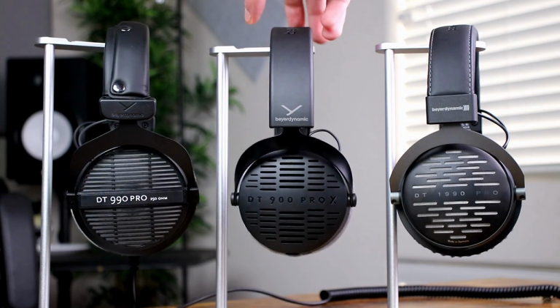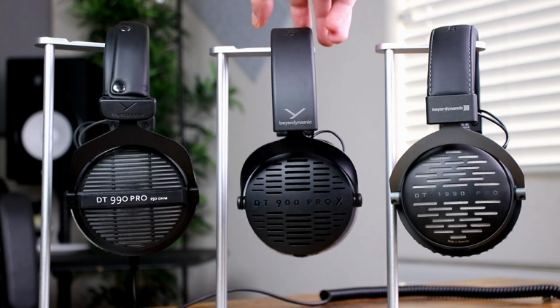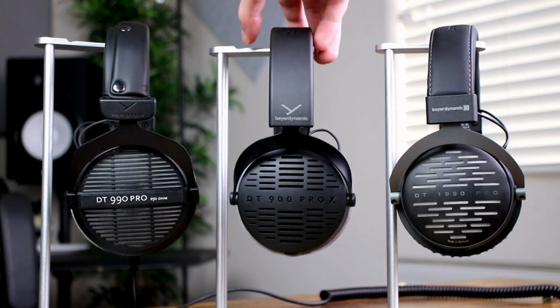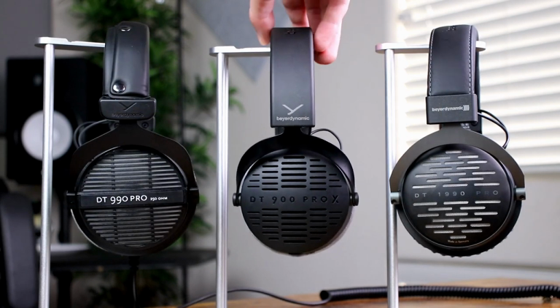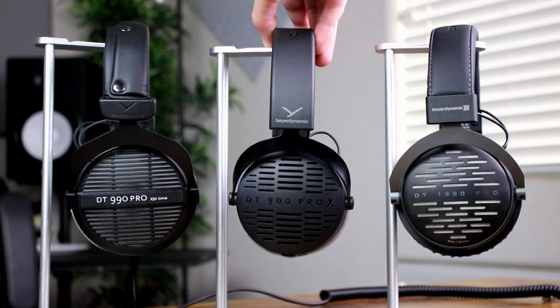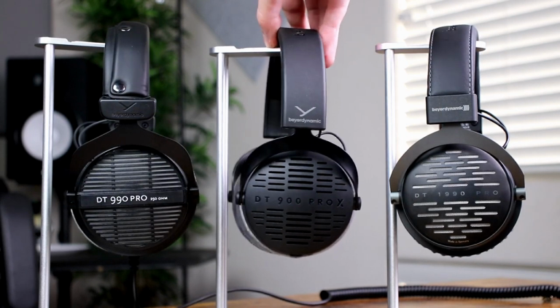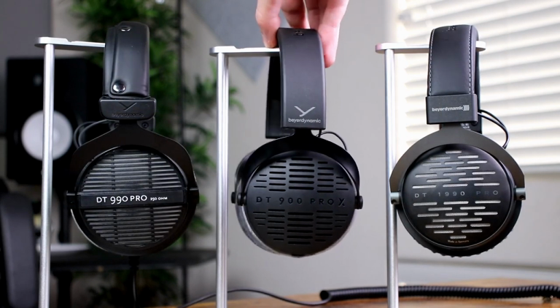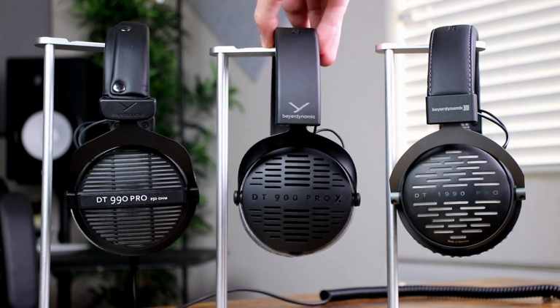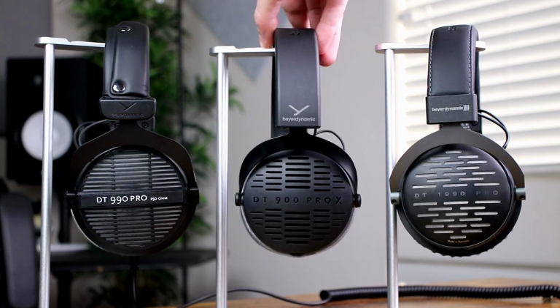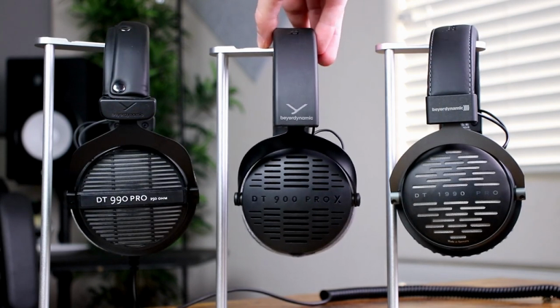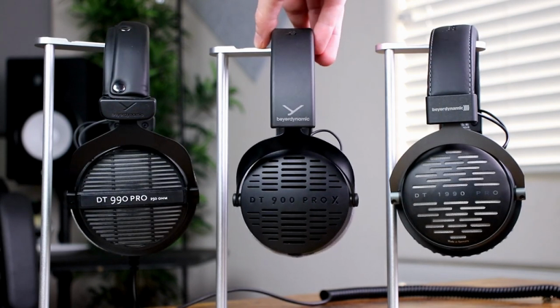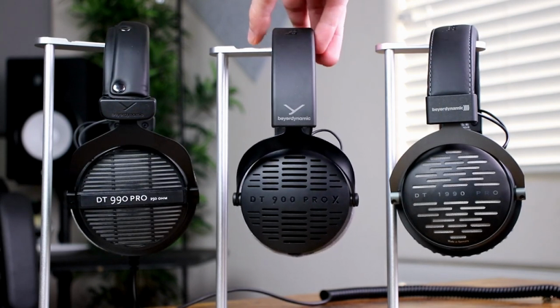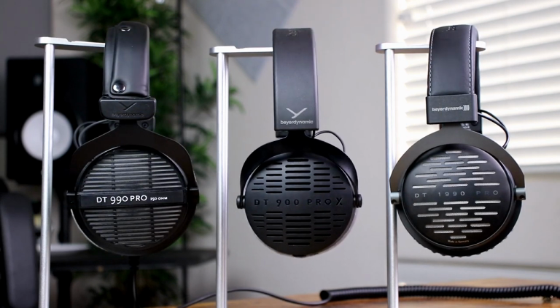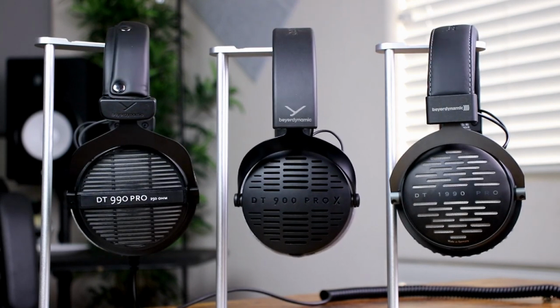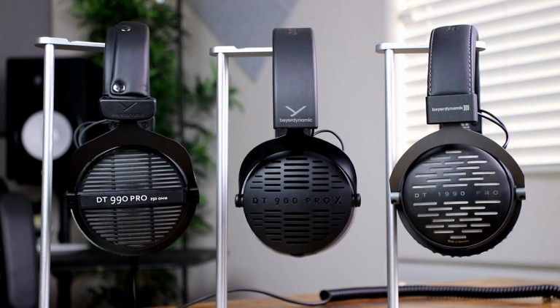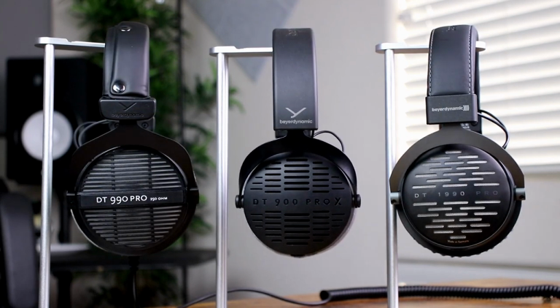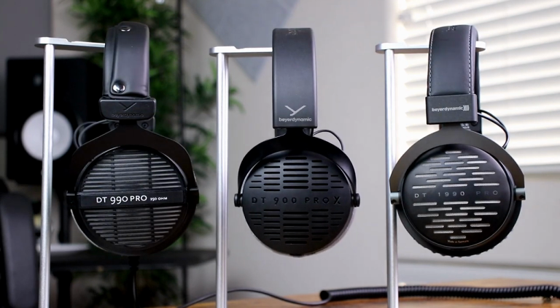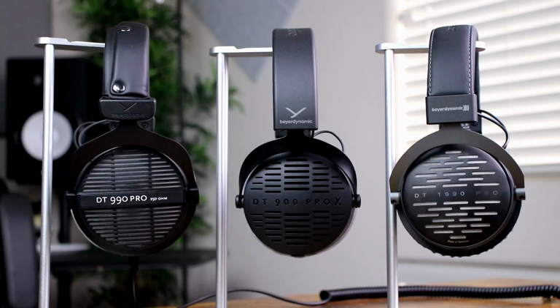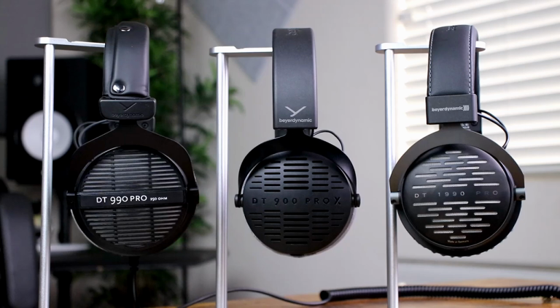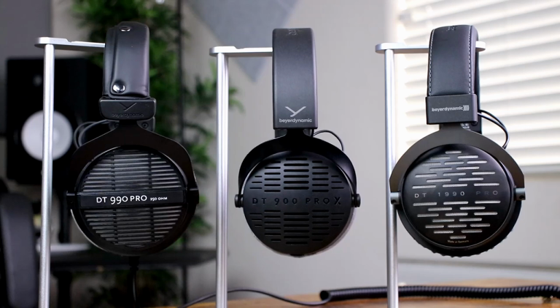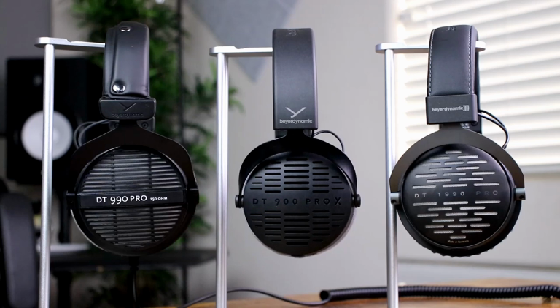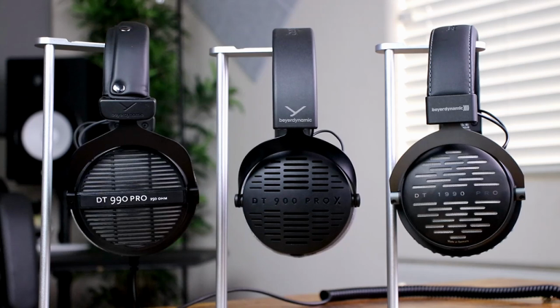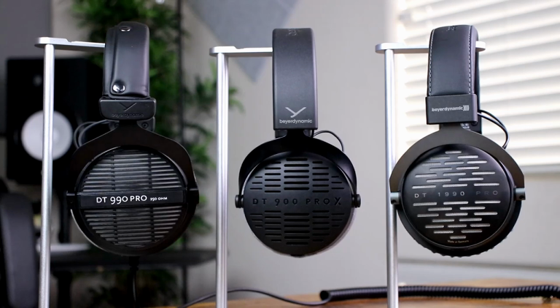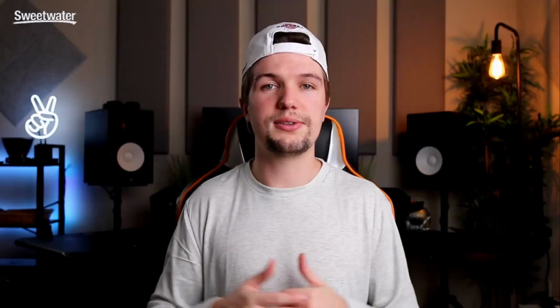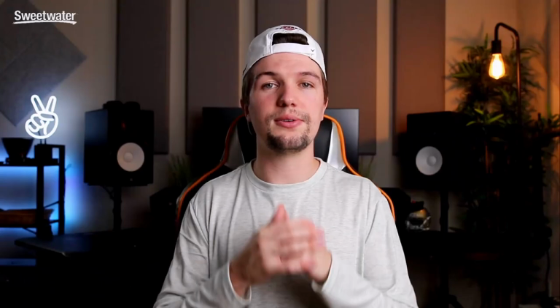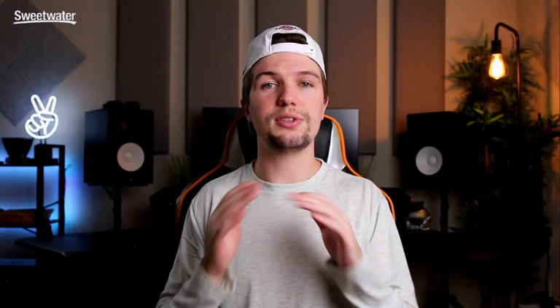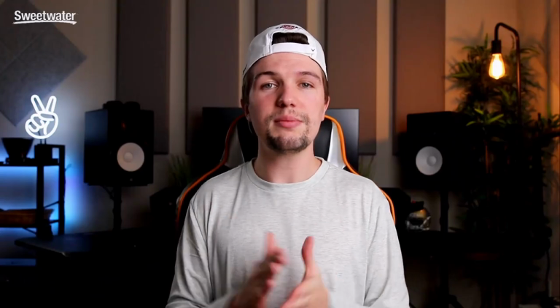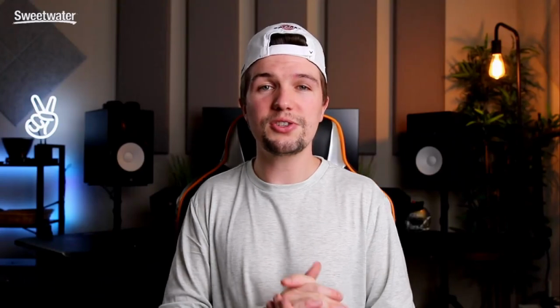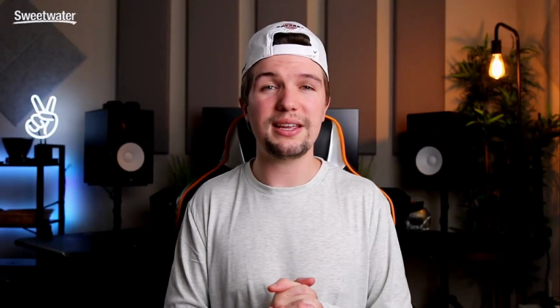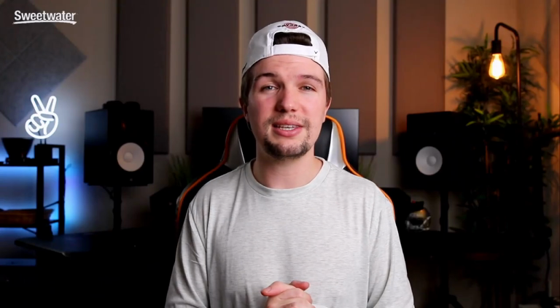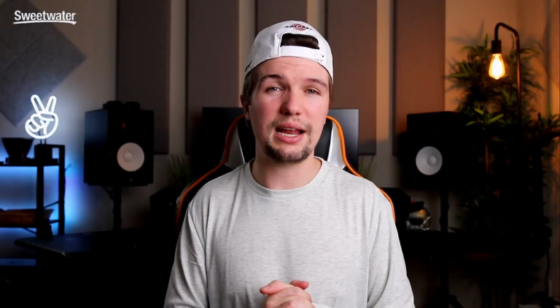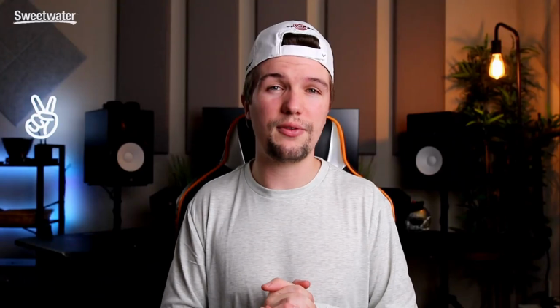Beyerdynamic offers both closed back and open back designs. The closed back models are the DT 770 Pro, DT 700 Pro X, and DT 1770 Pro, while the open back models are the DT 990 Pro, DT 900 Pro X, and DT 1990 Pro.